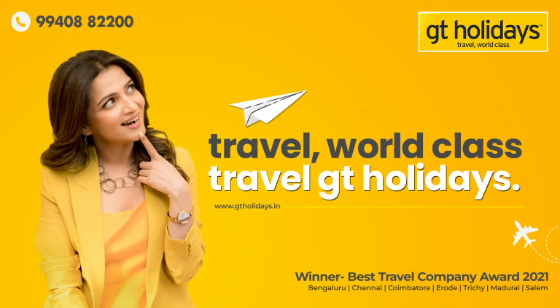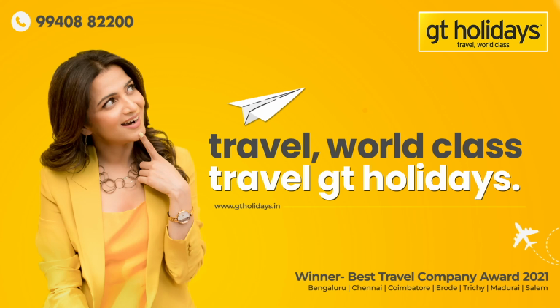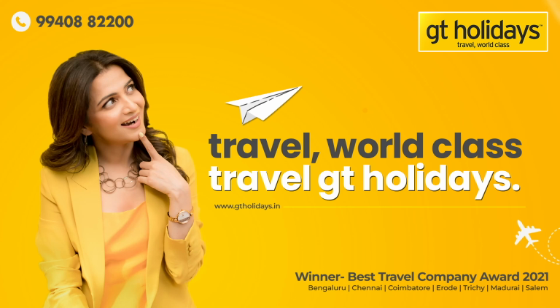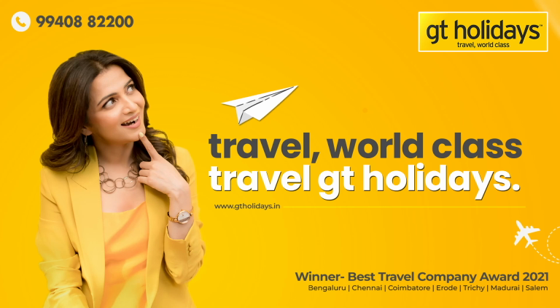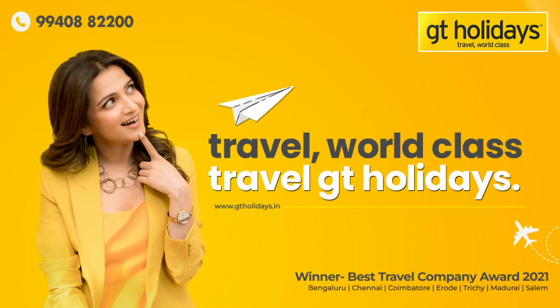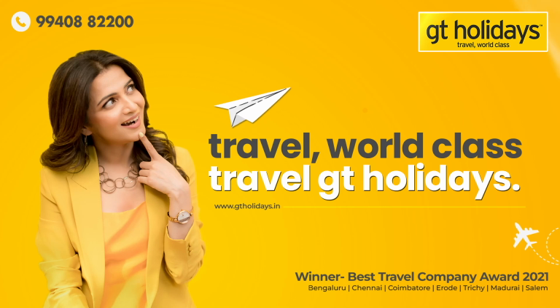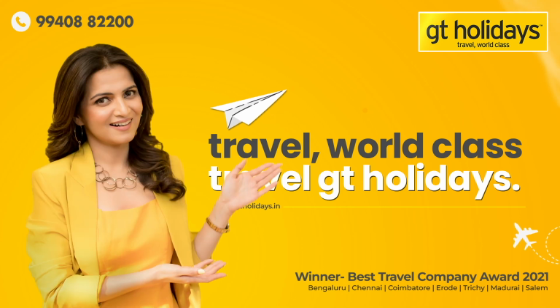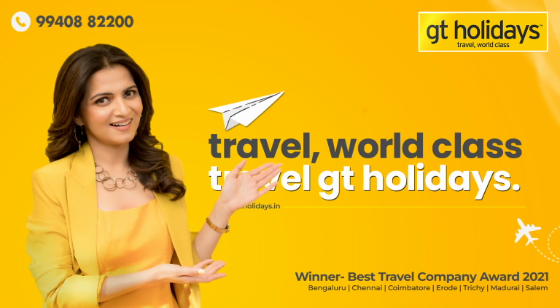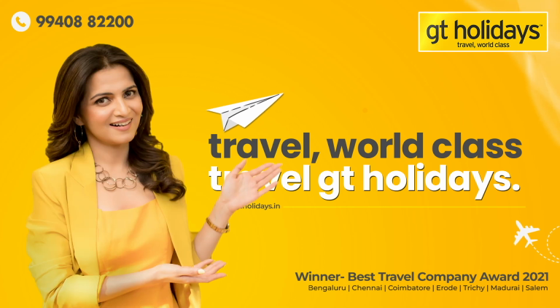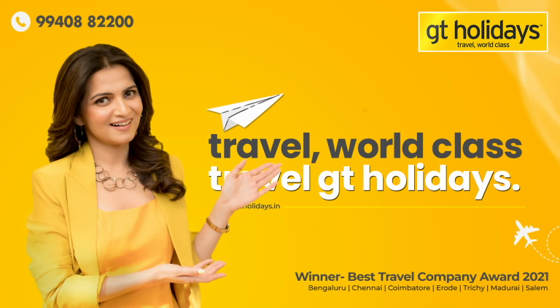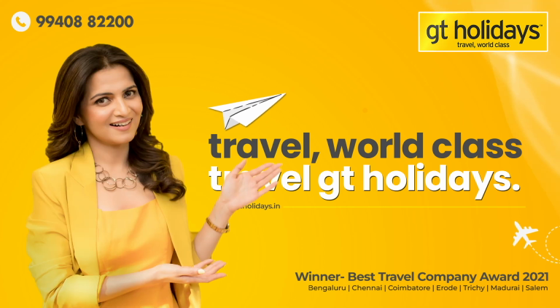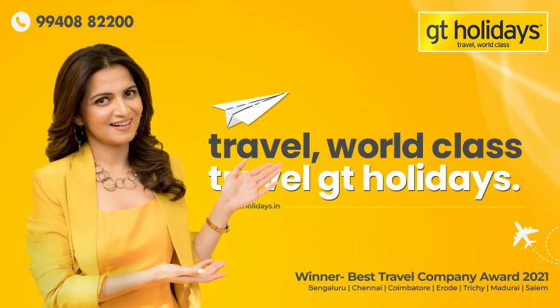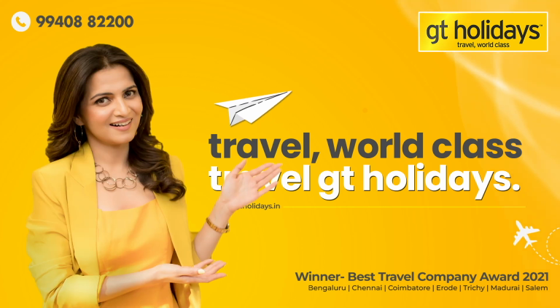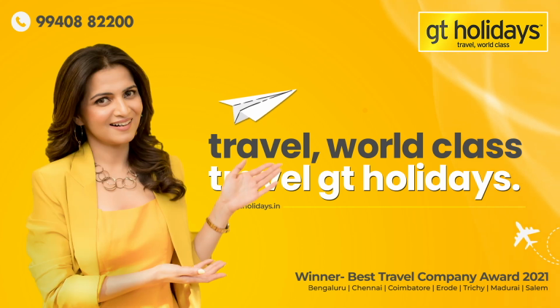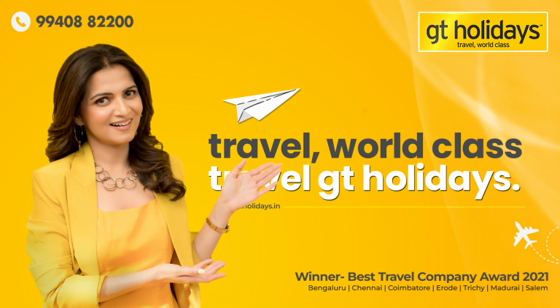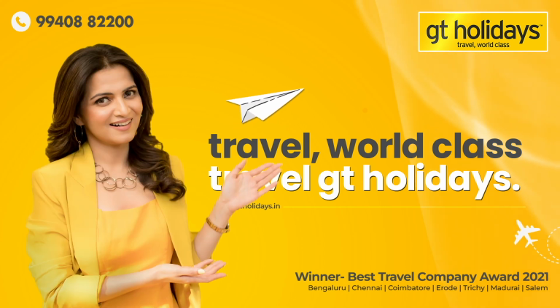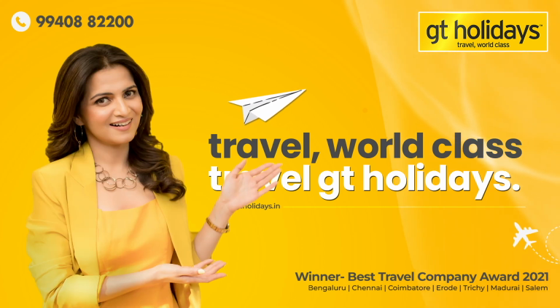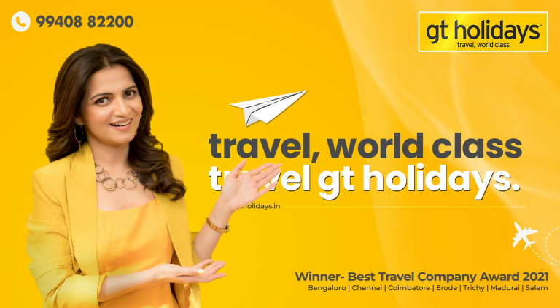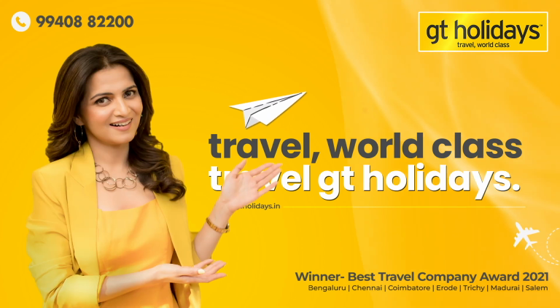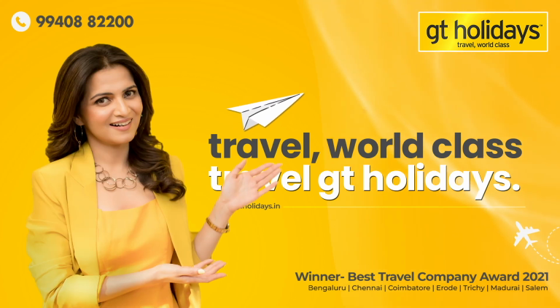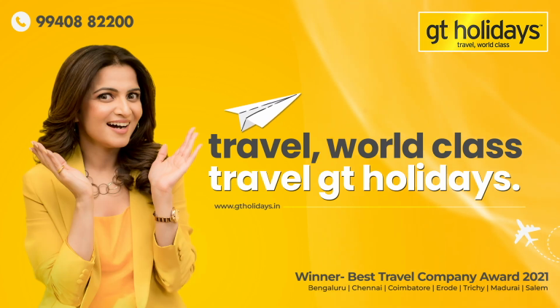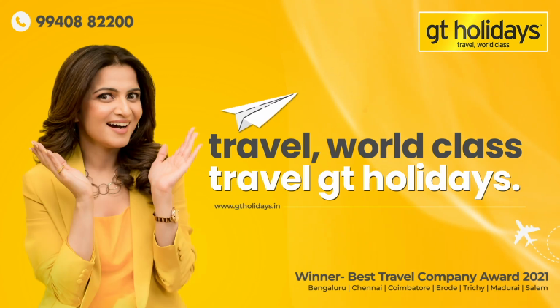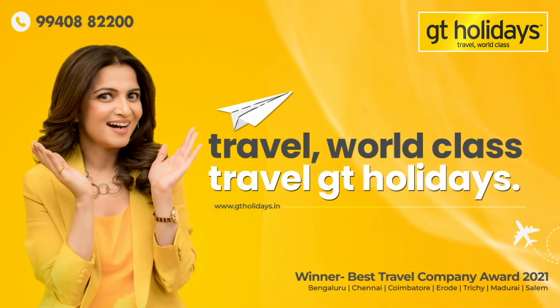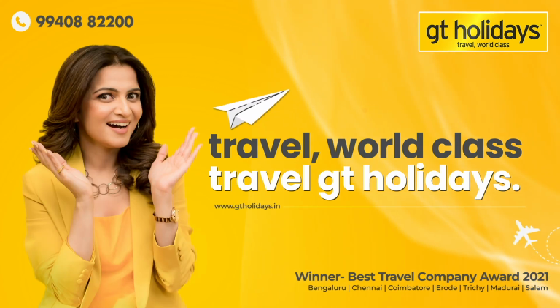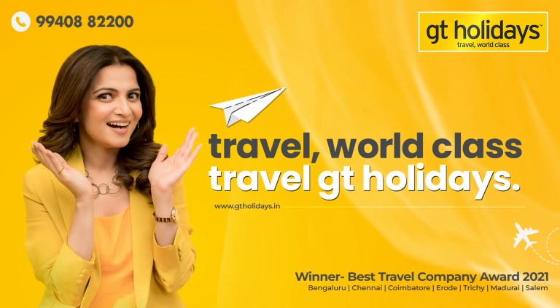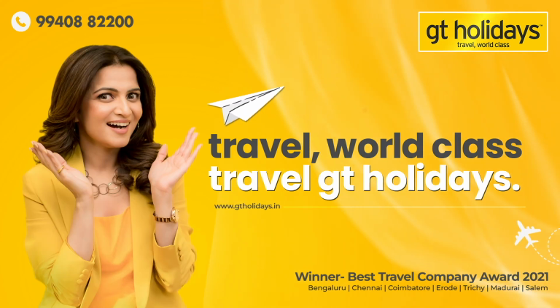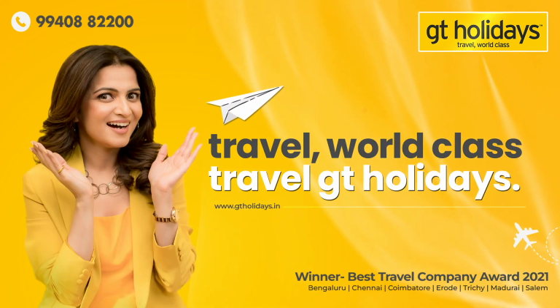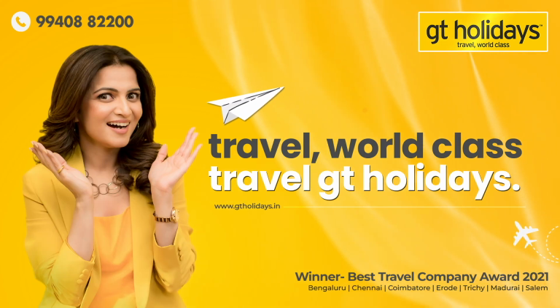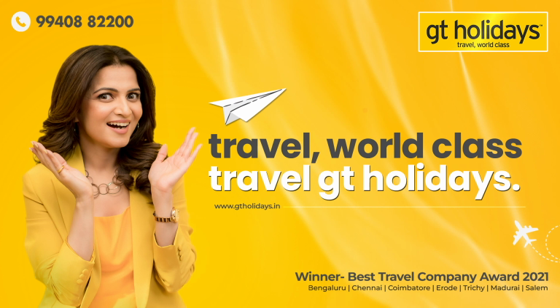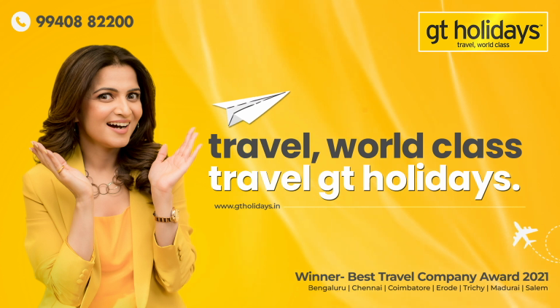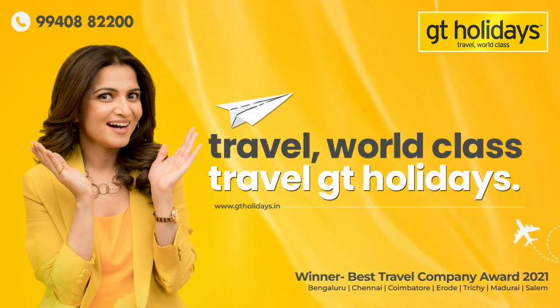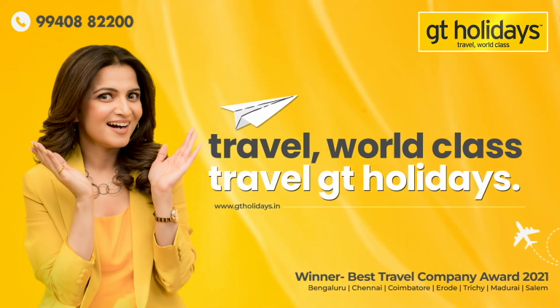It's GT Holidays, South India's number one travel brand.